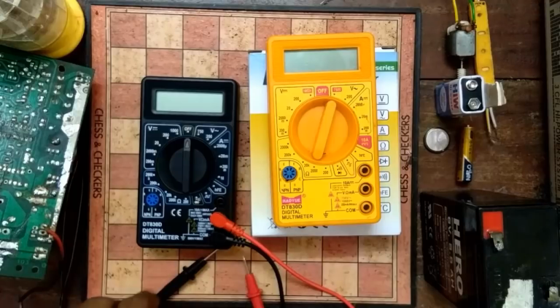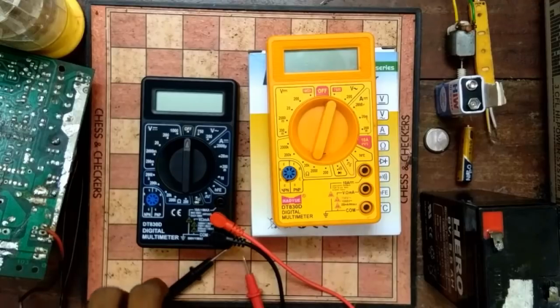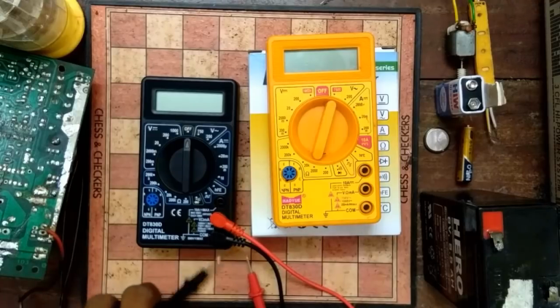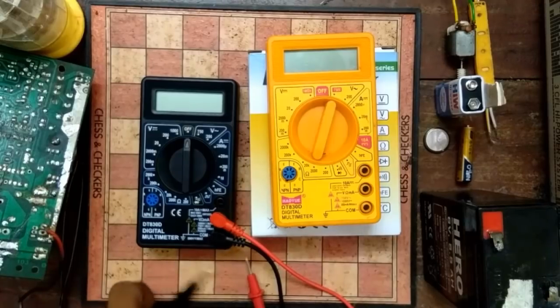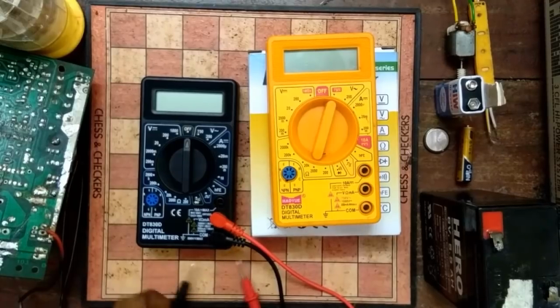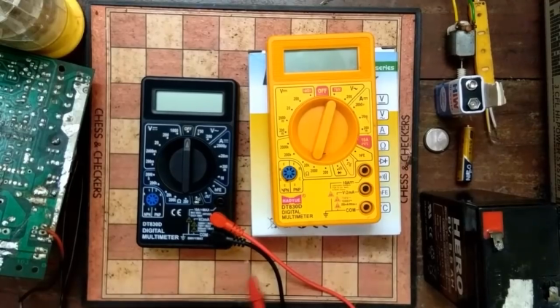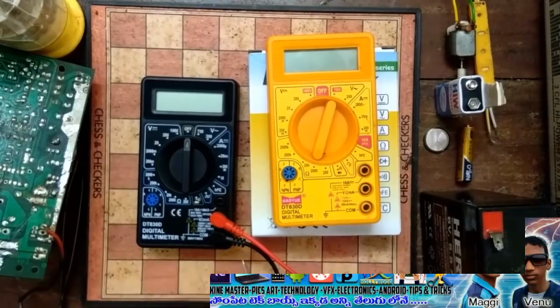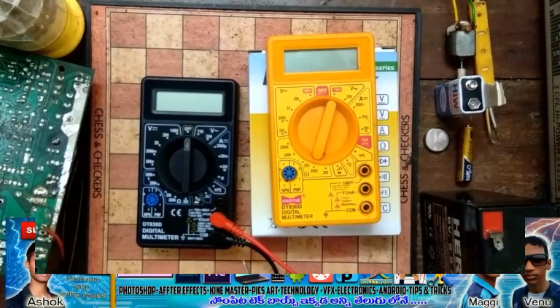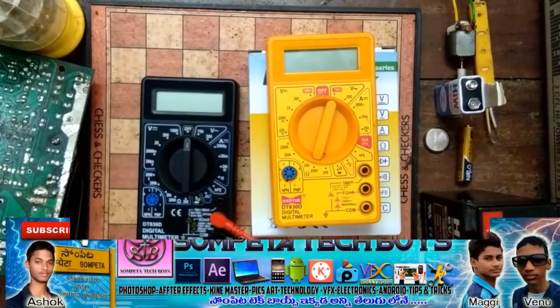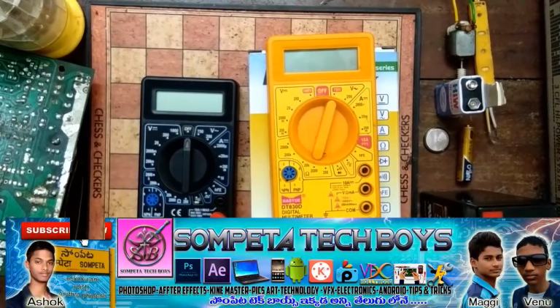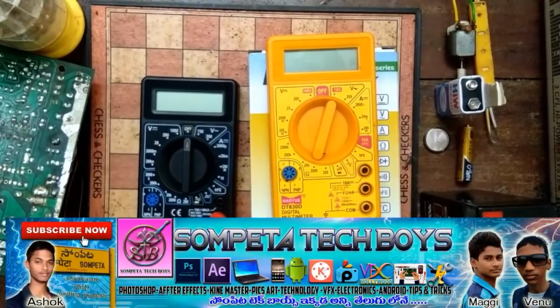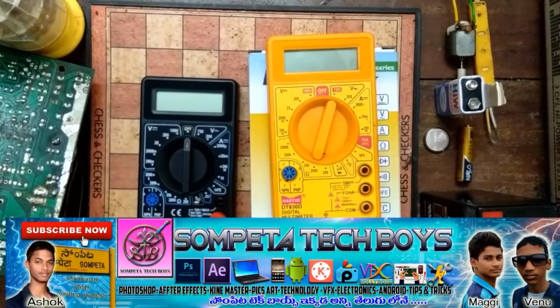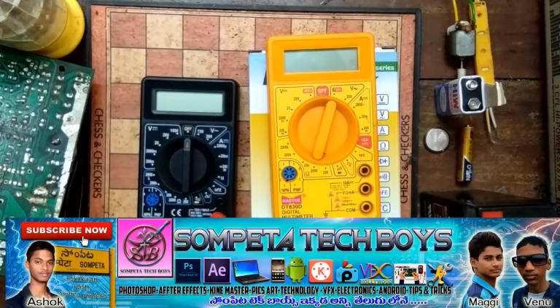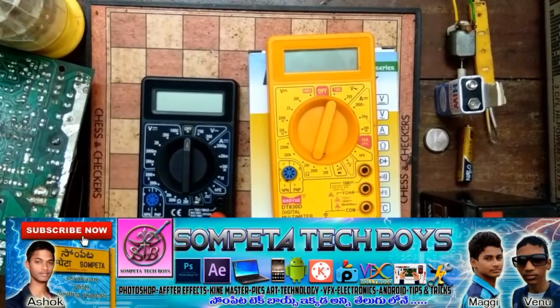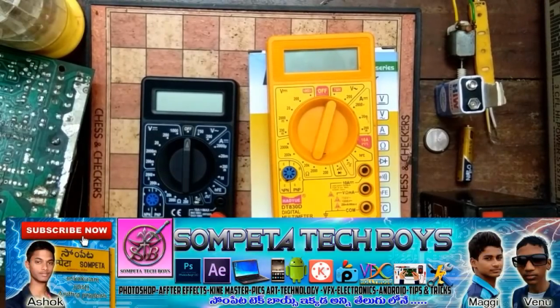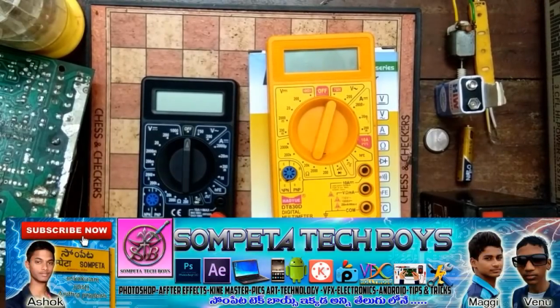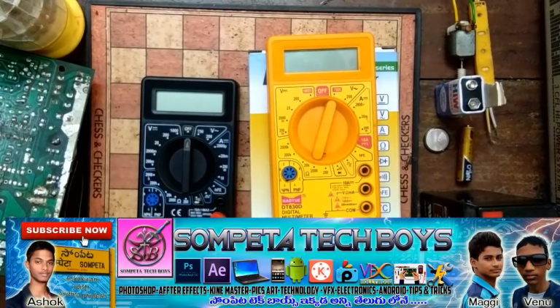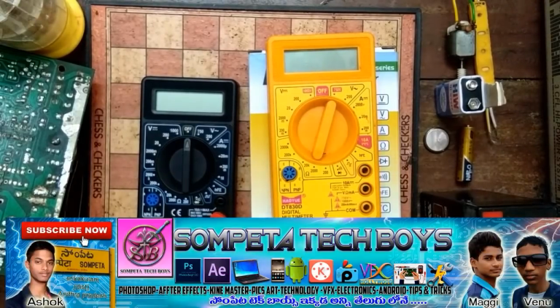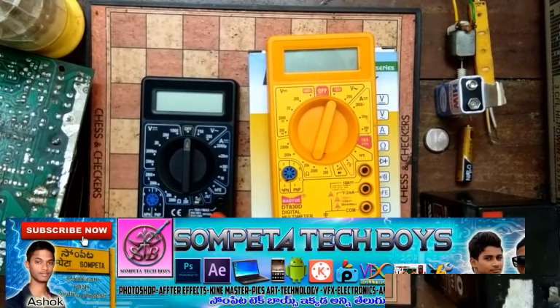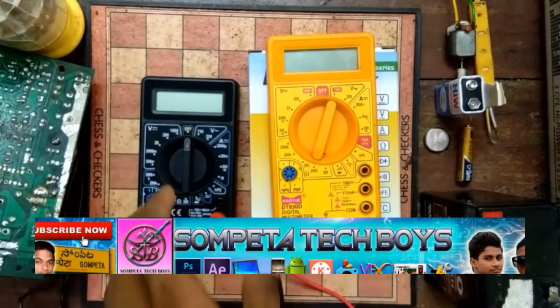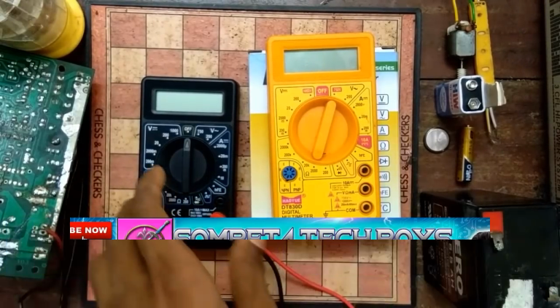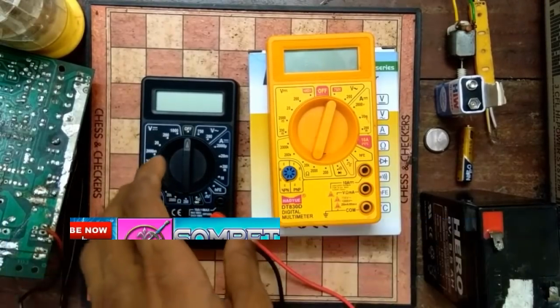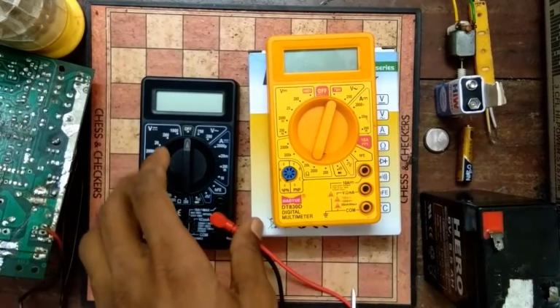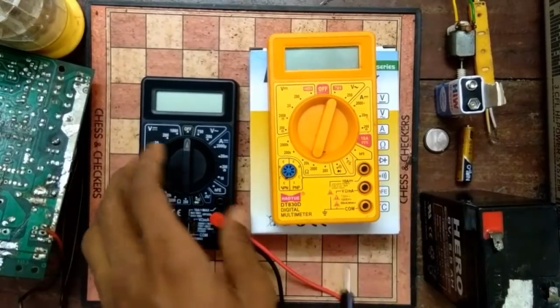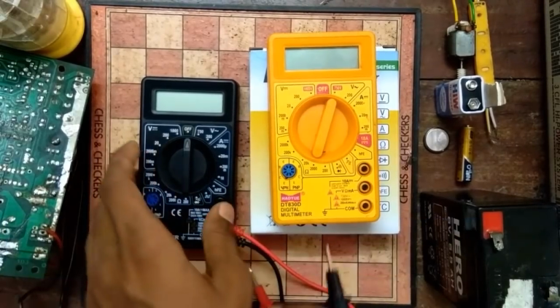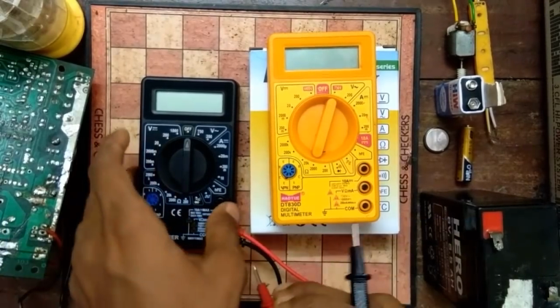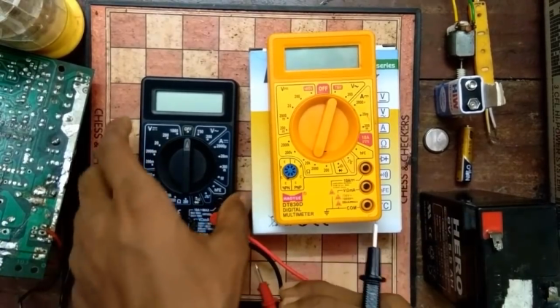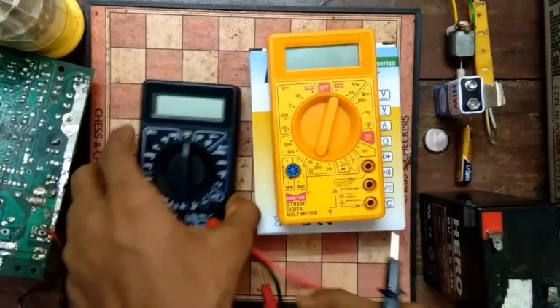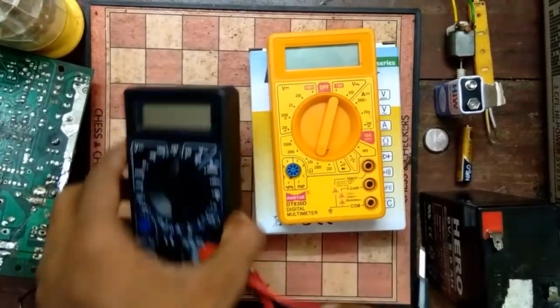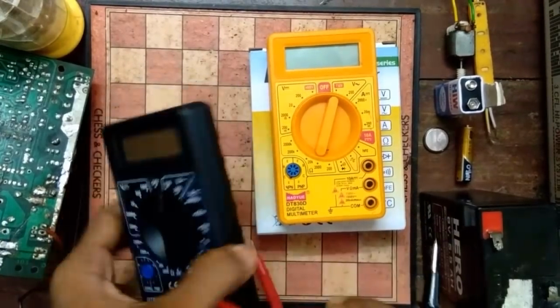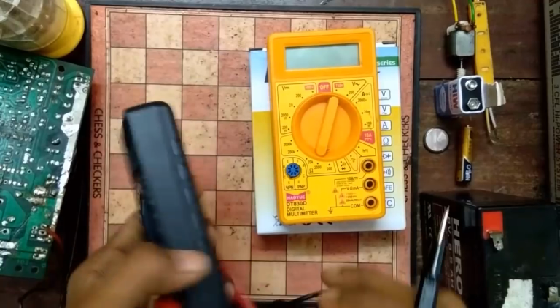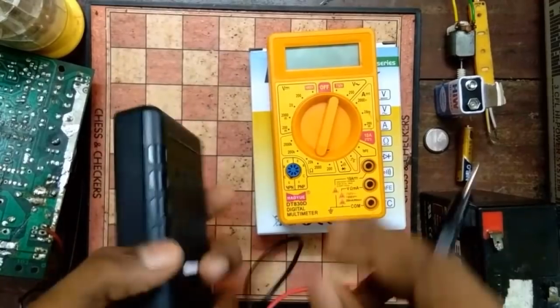Hi friends, I'm Ashok. I'm going to talk about digital multimeter.